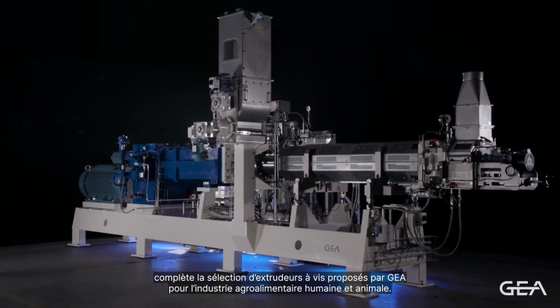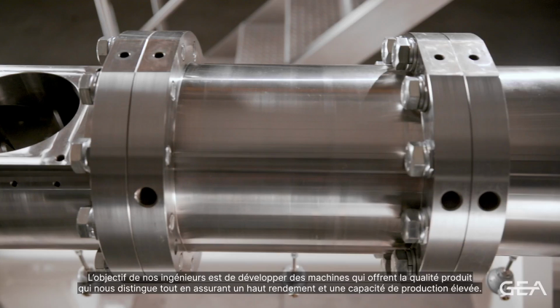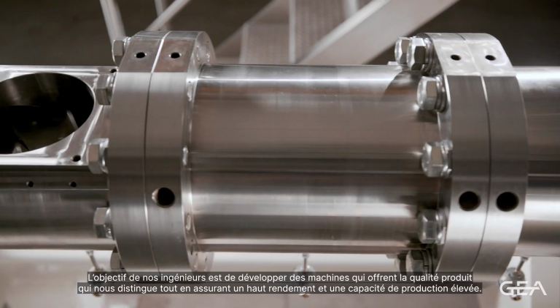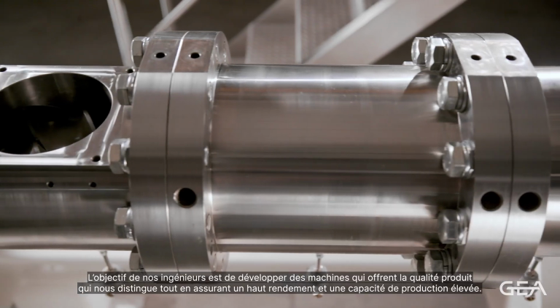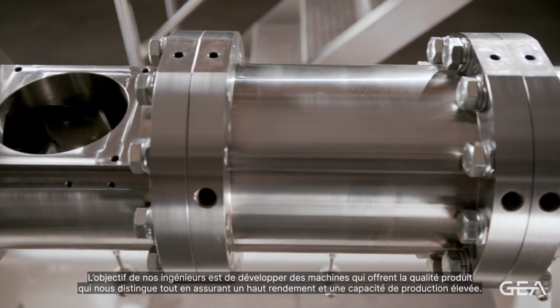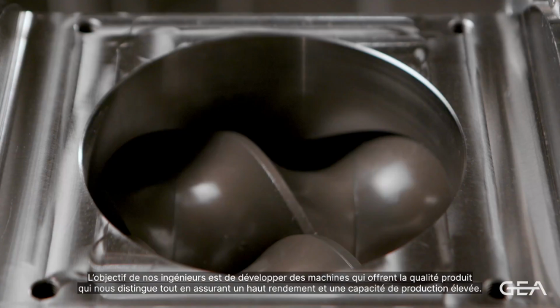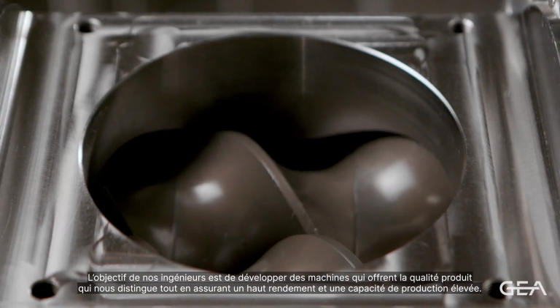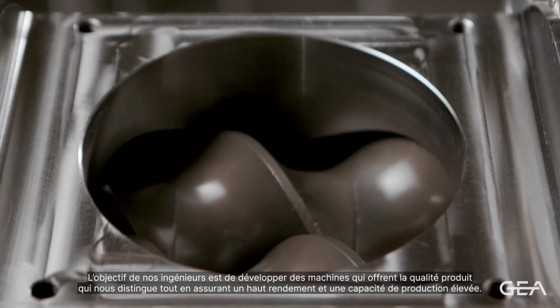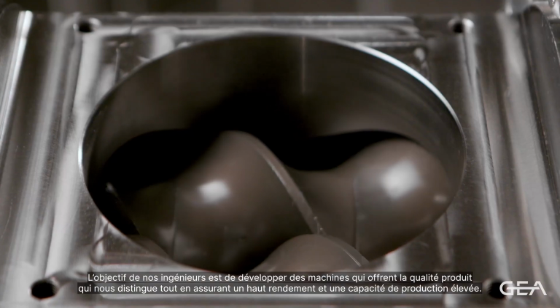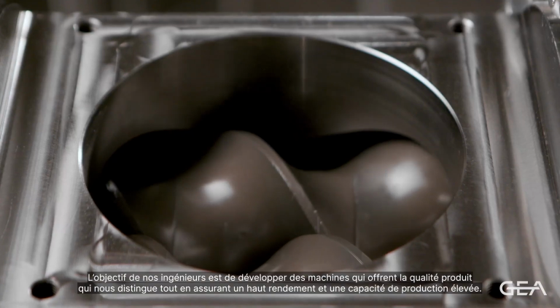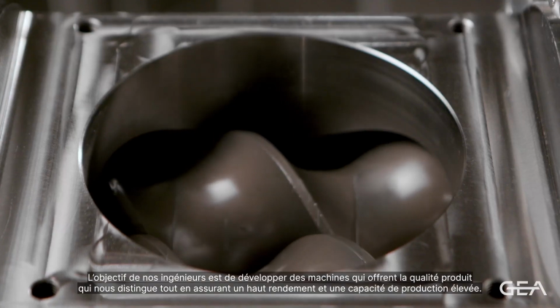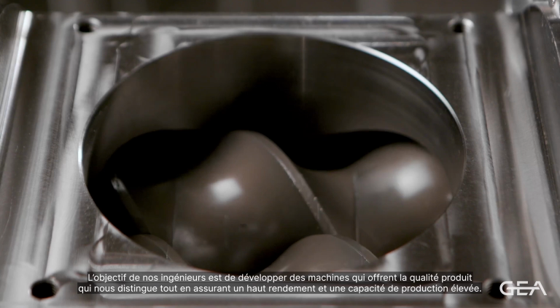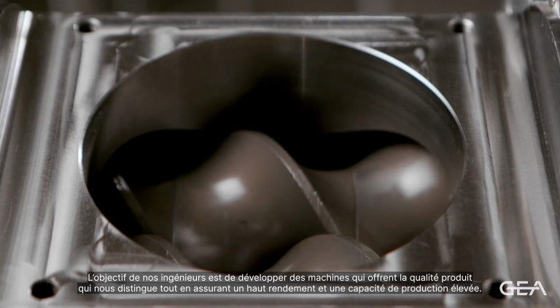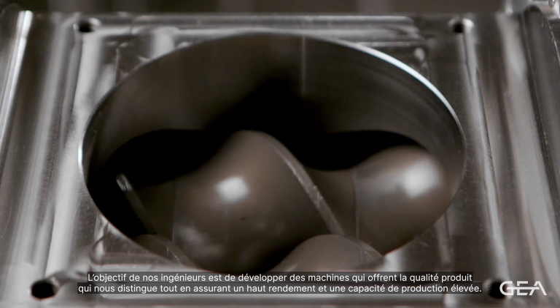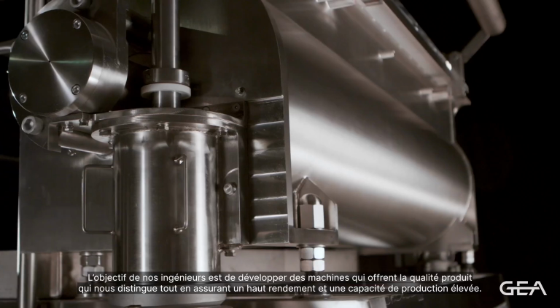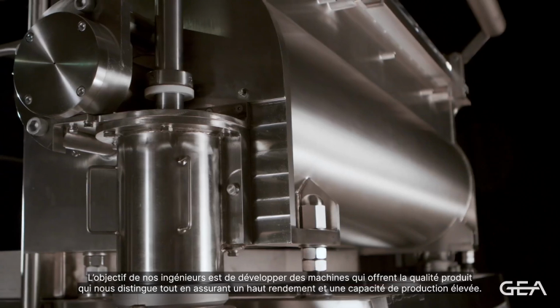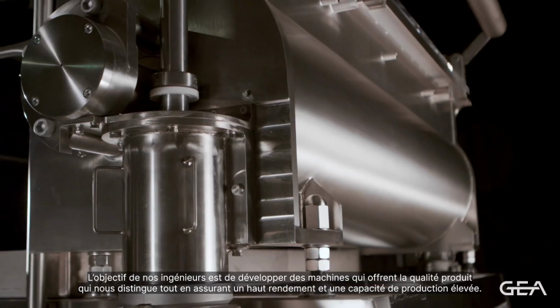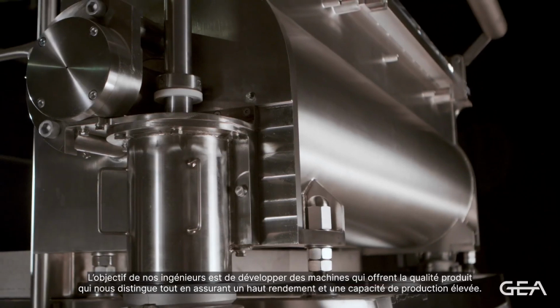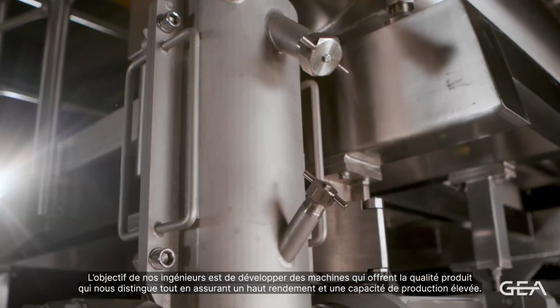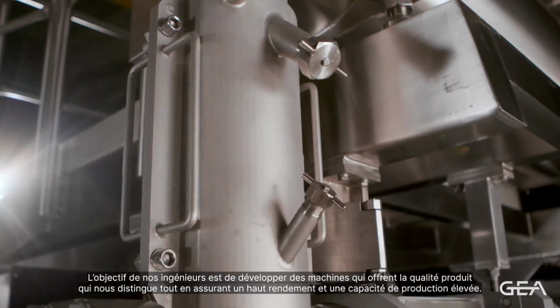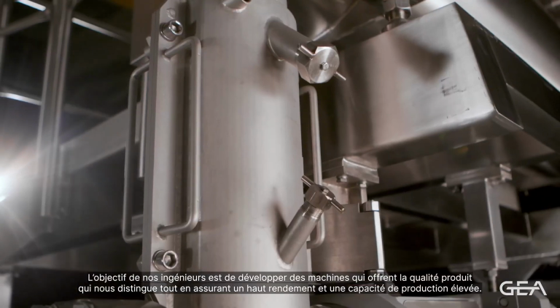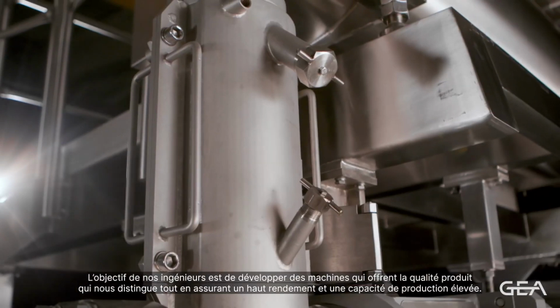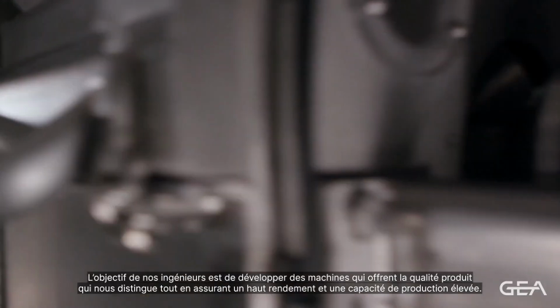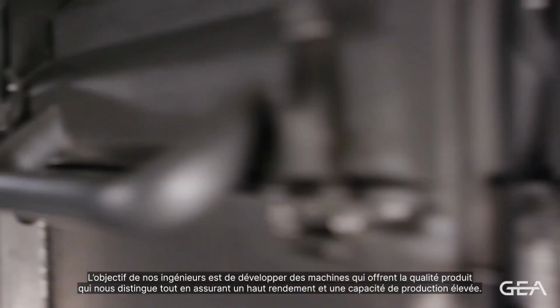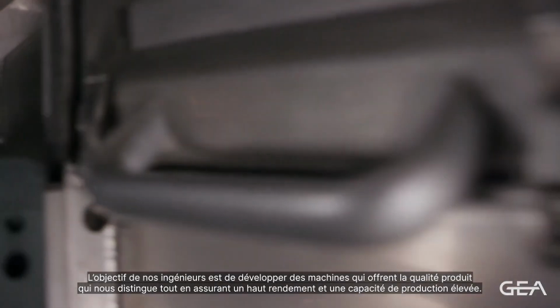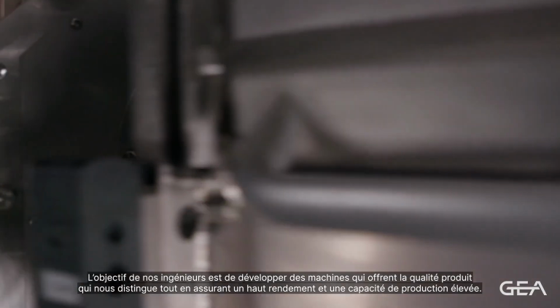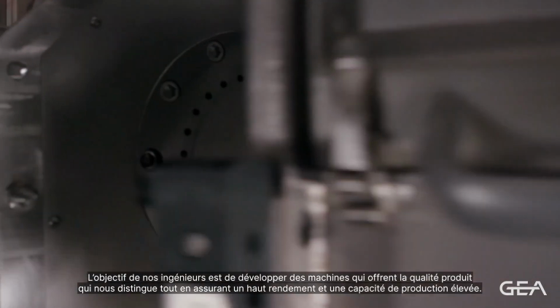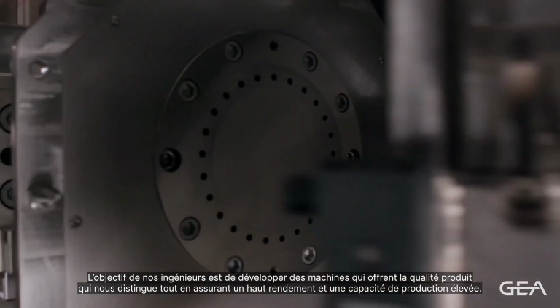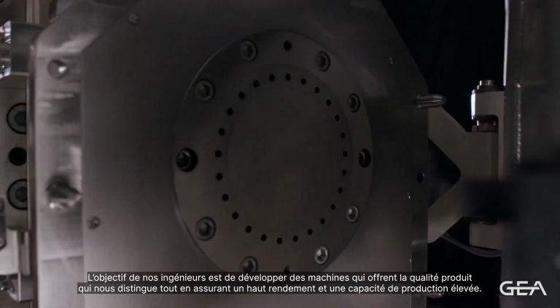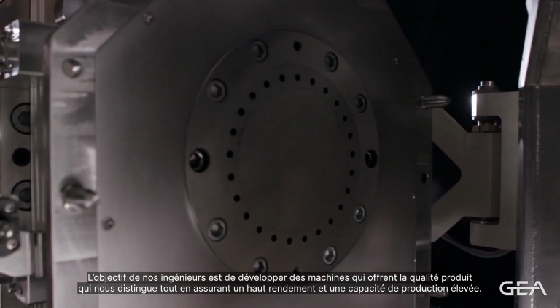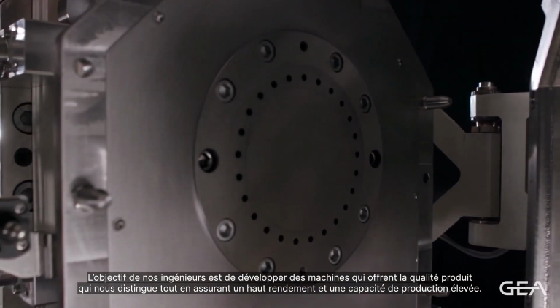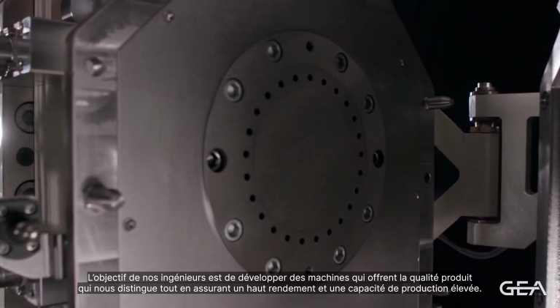Our engineers' goal is to develop machines that, with the same product quality, ensure high efficiency and production capacity.